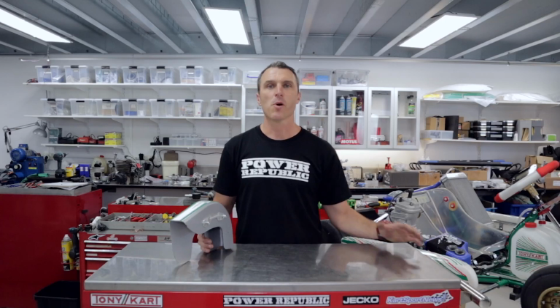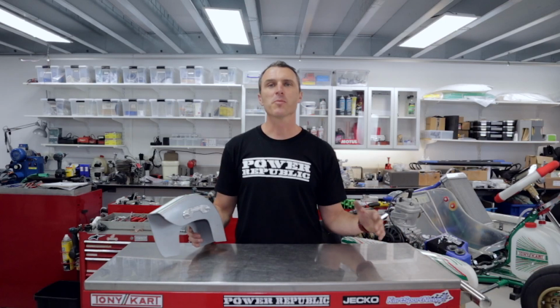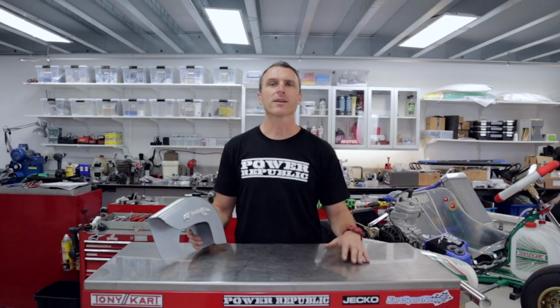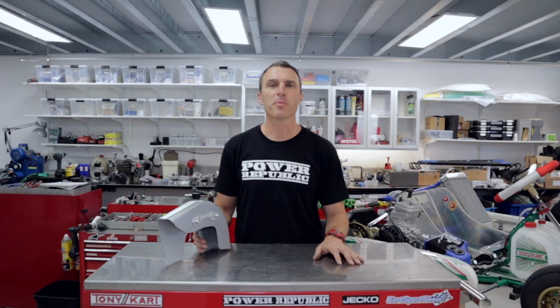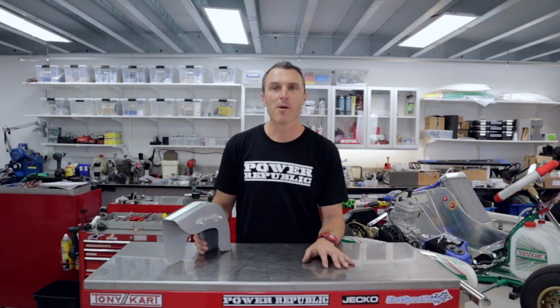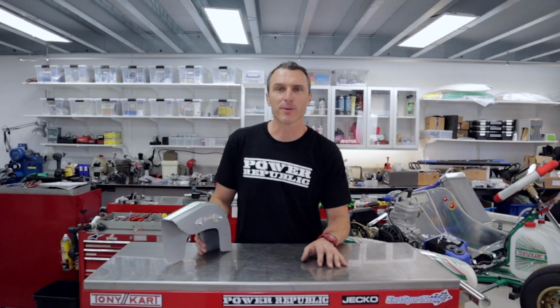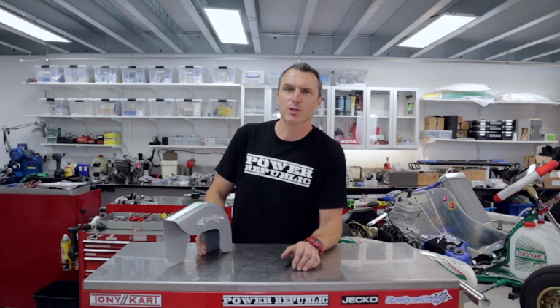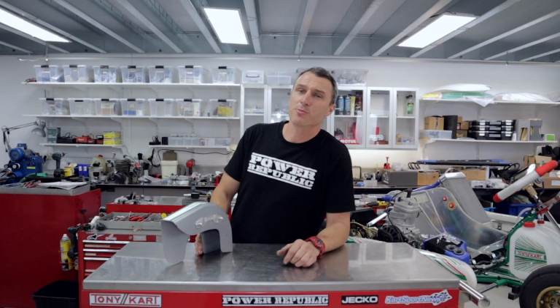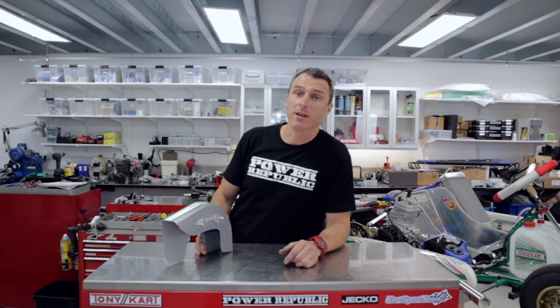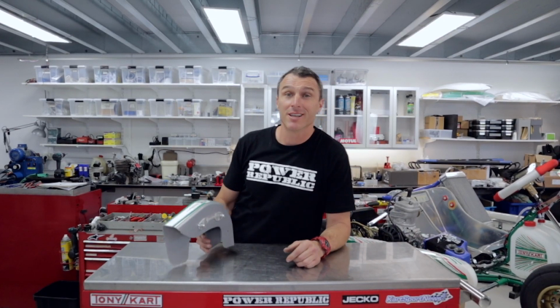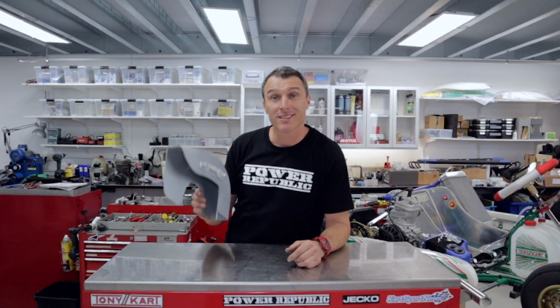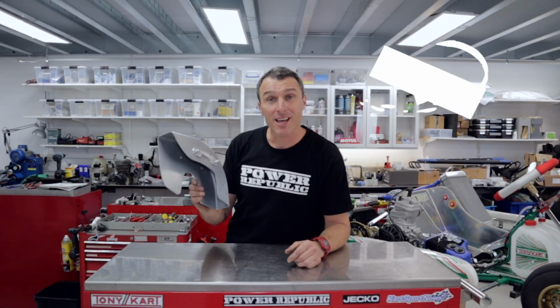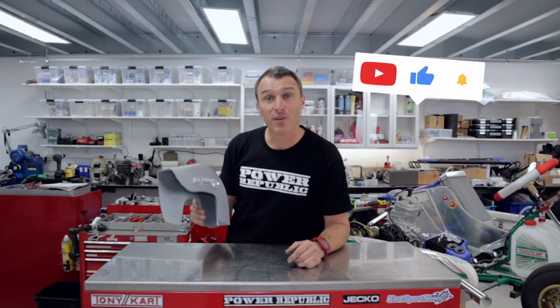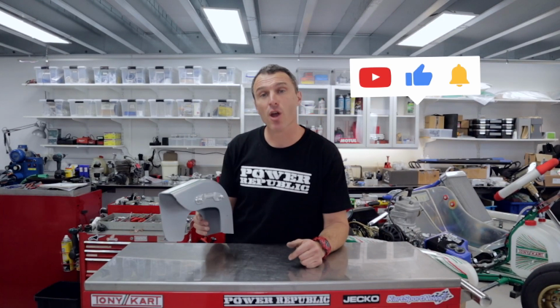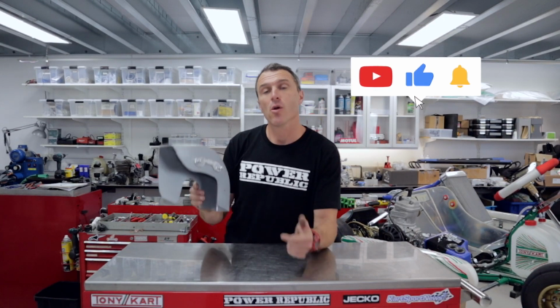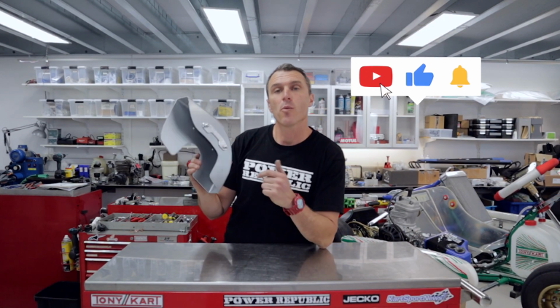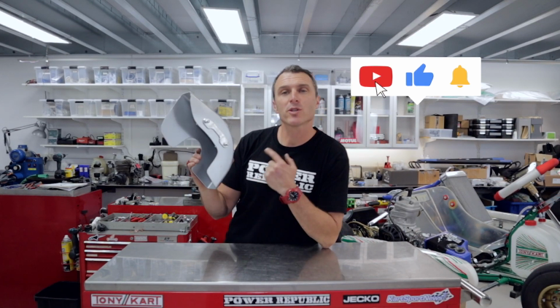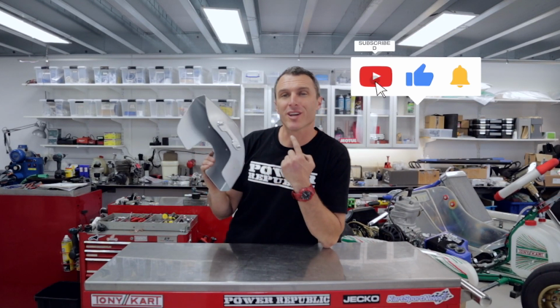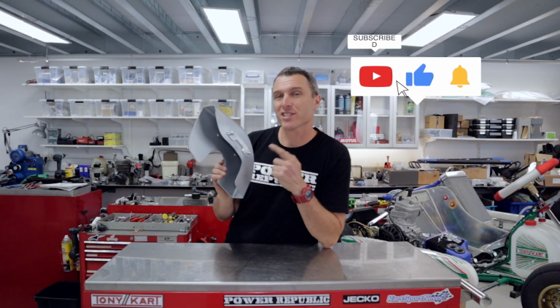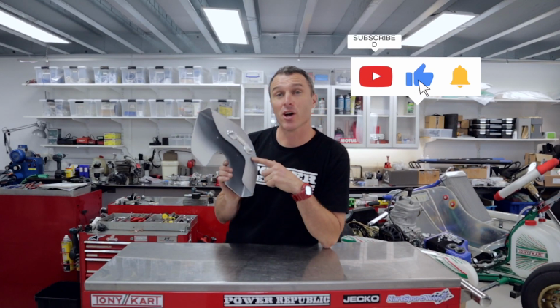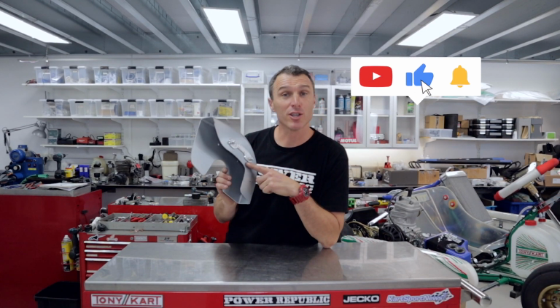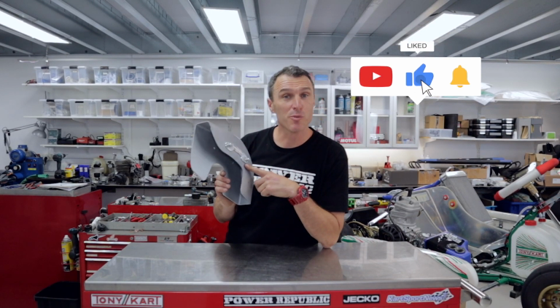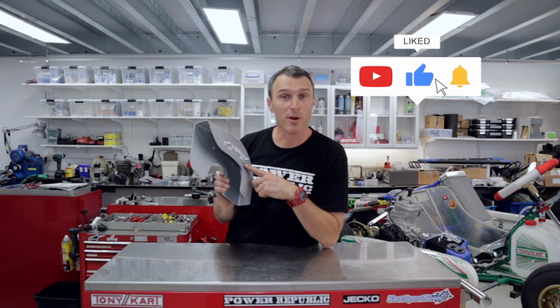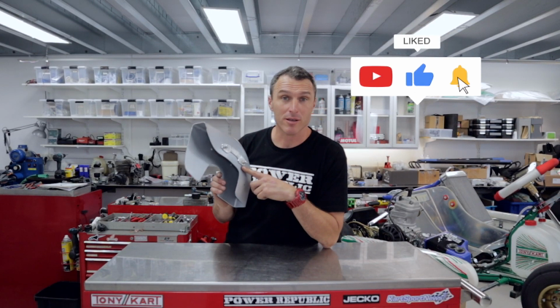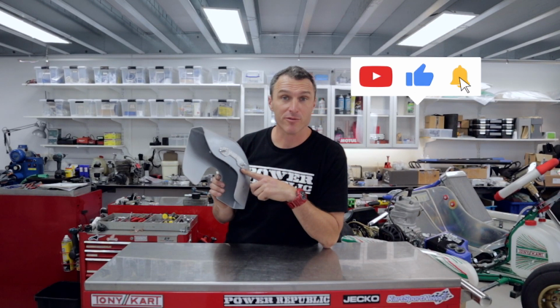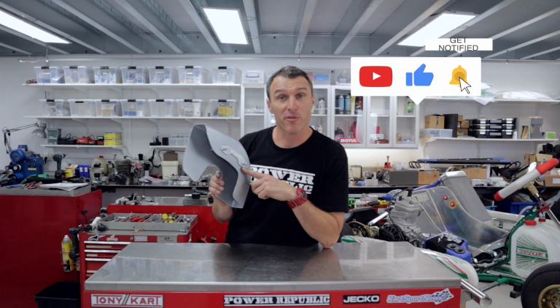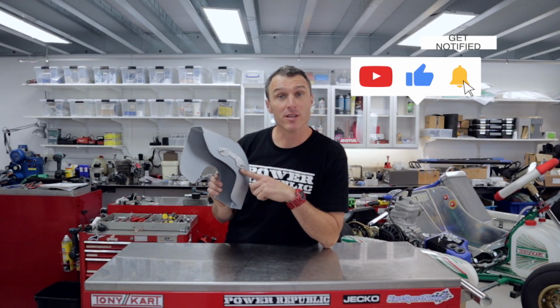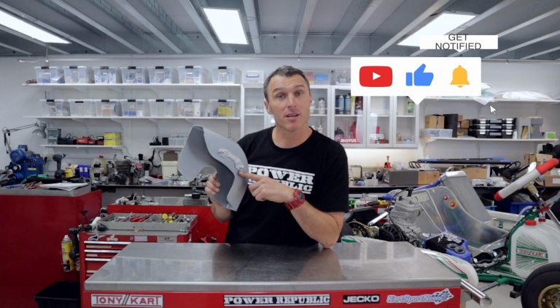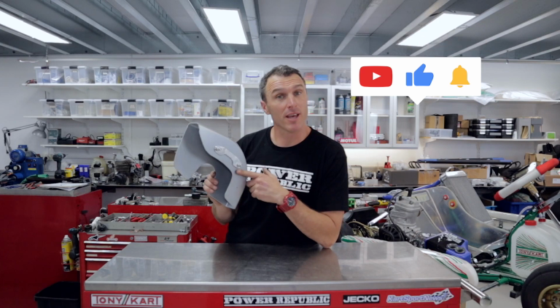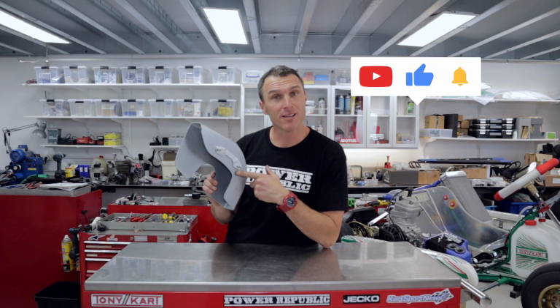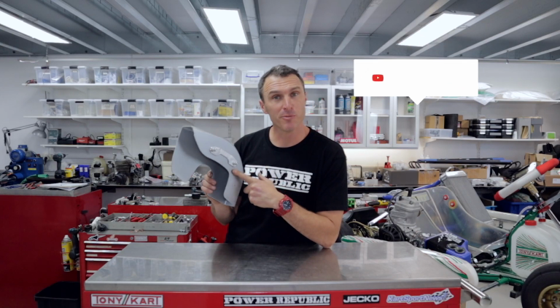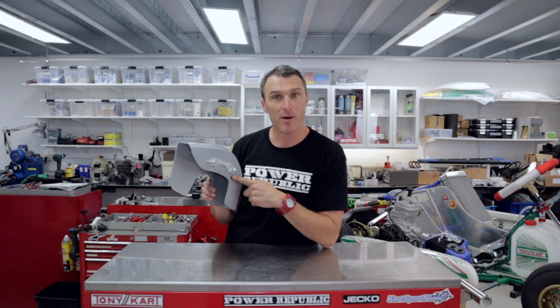Welcome back to the Power Product YouTube channel. Today's video, we're talking exciting new products from your friends here at the House of Power.